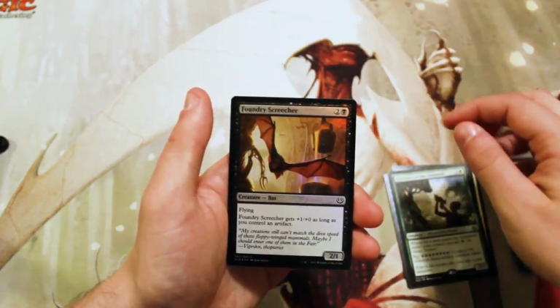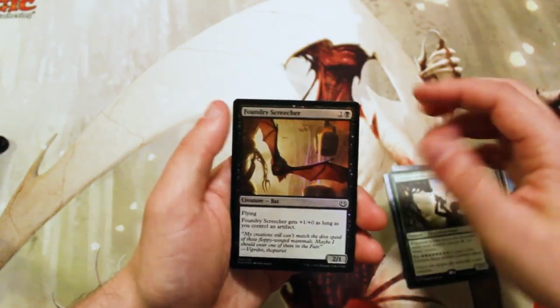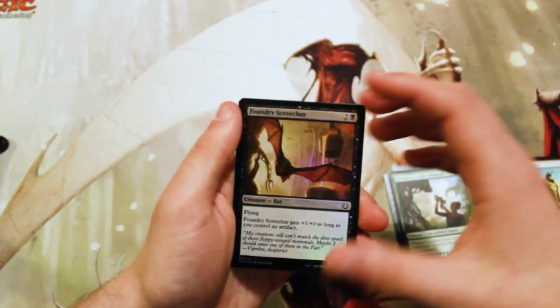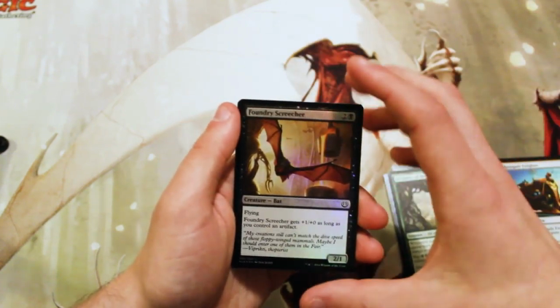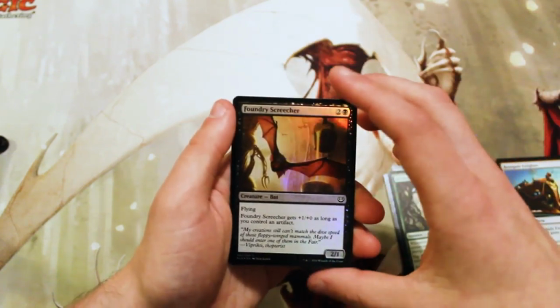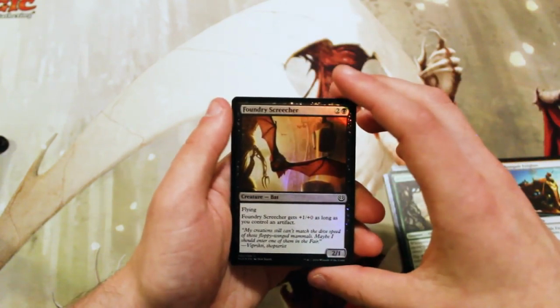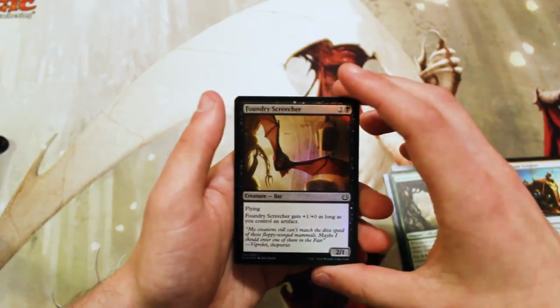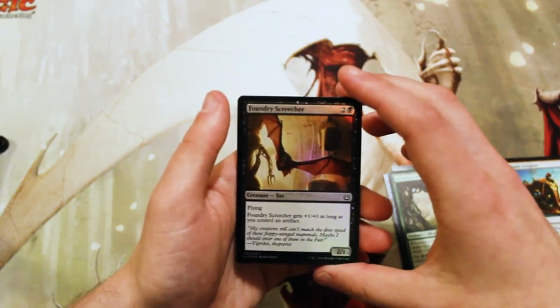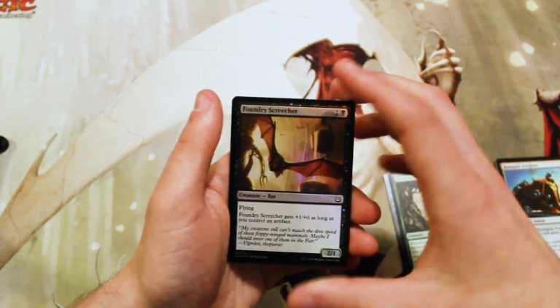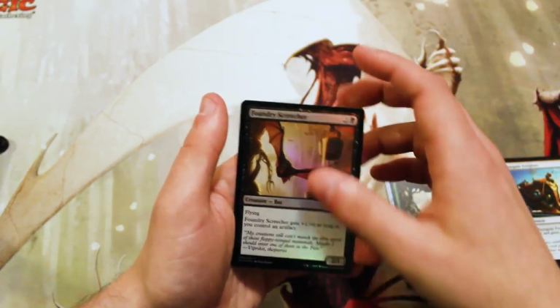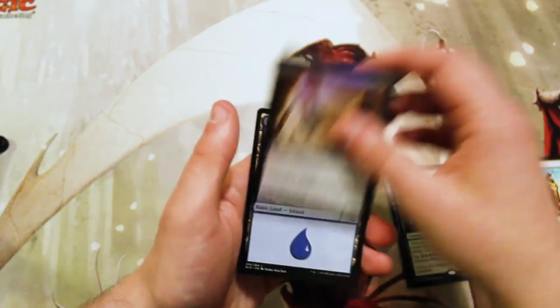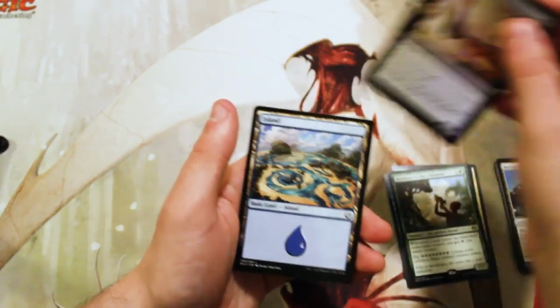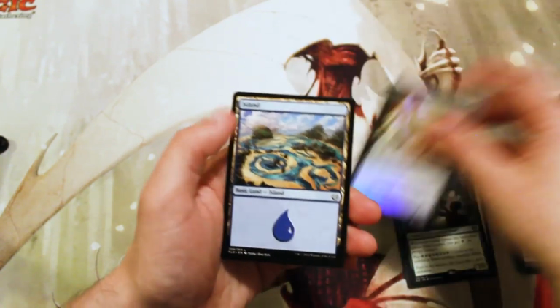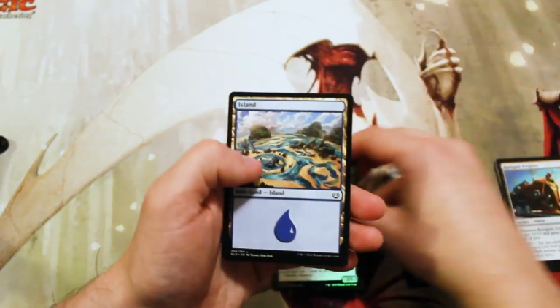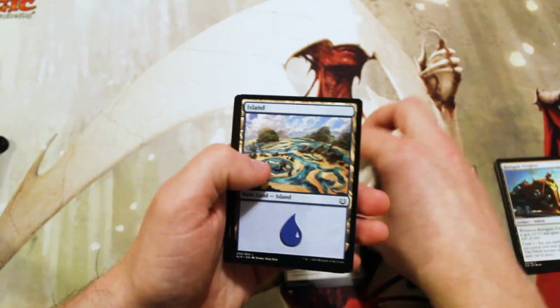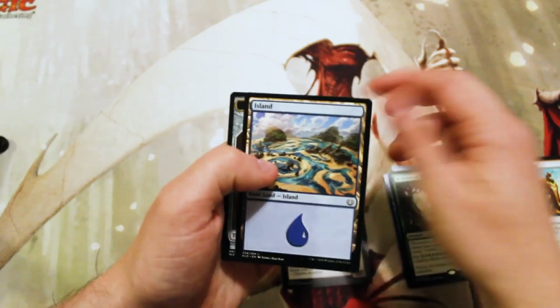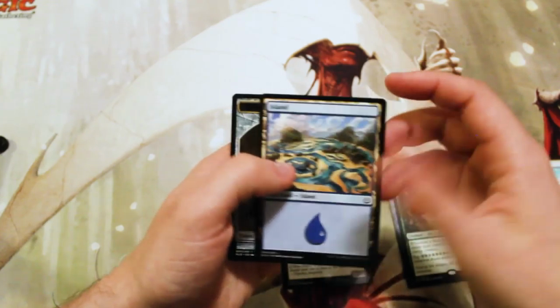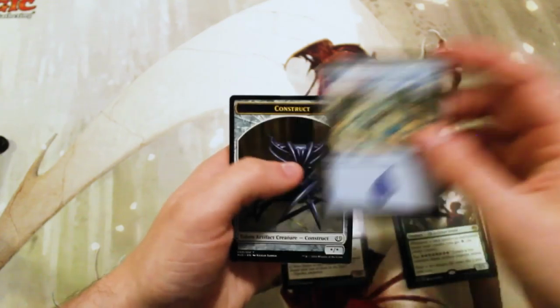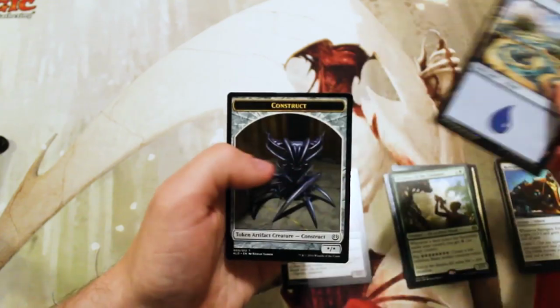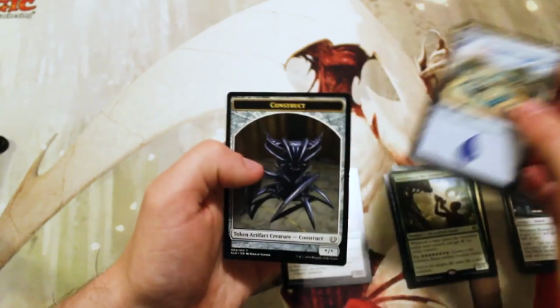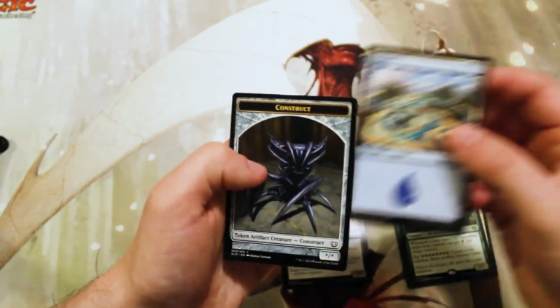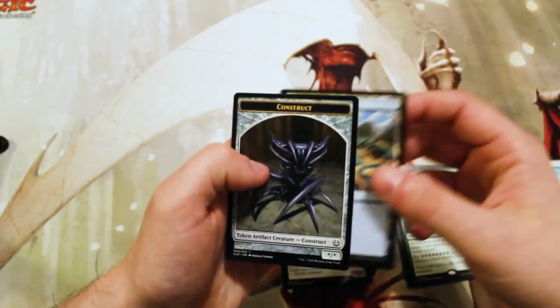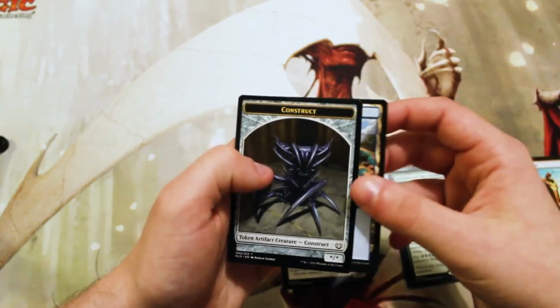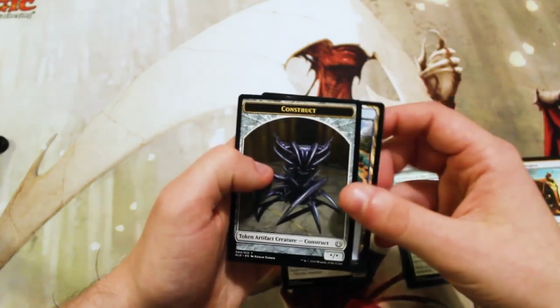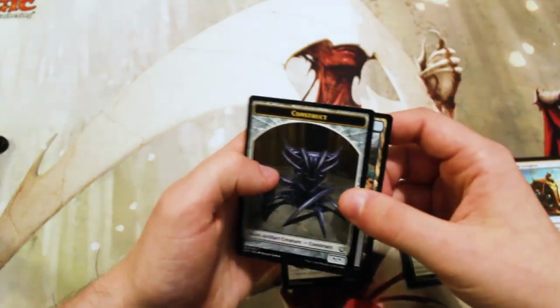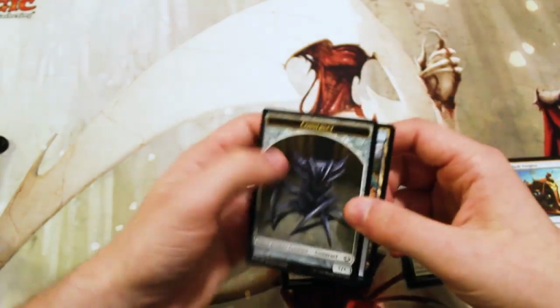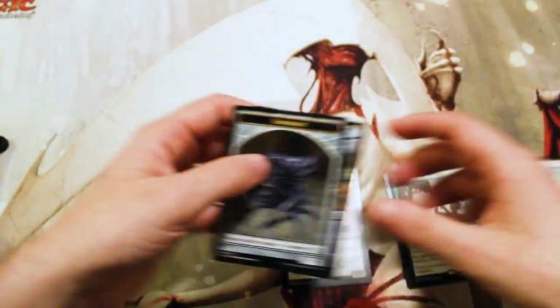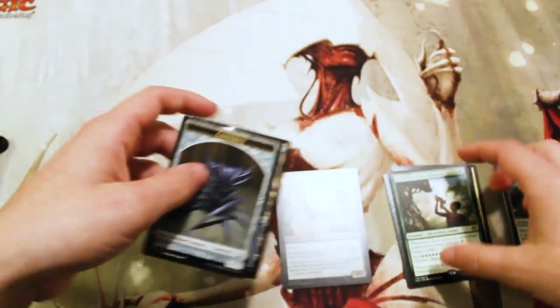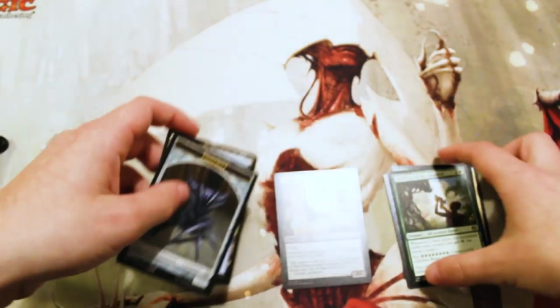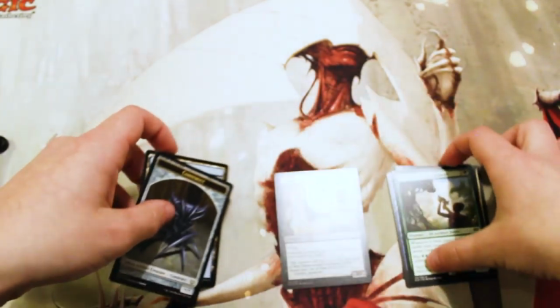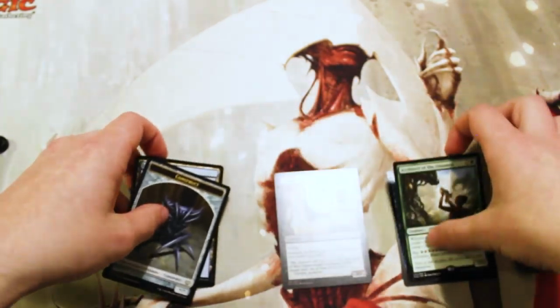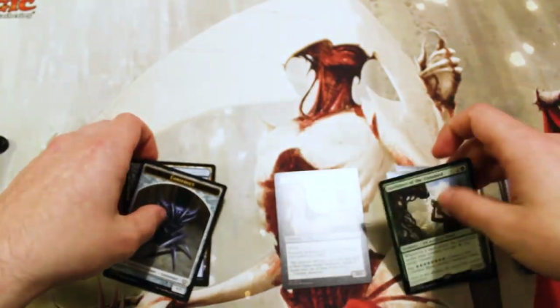We did get a rare Foundry Screecher, and then an Island and a Construct token.